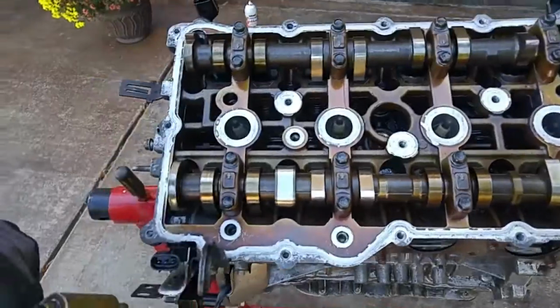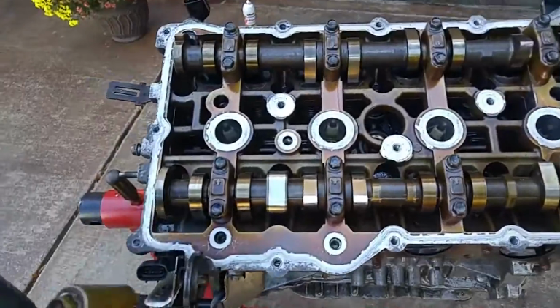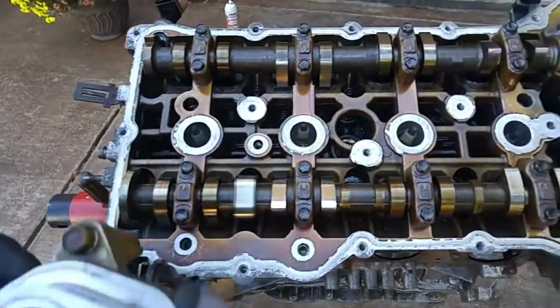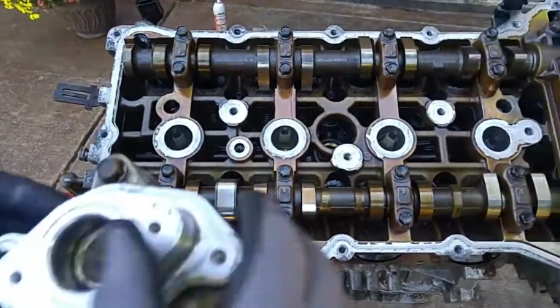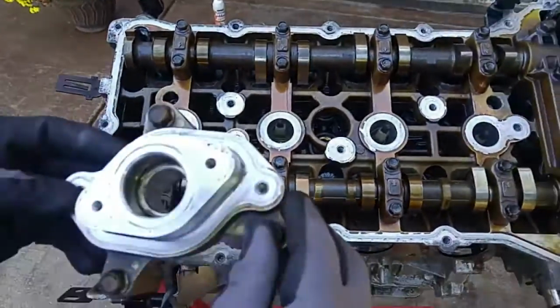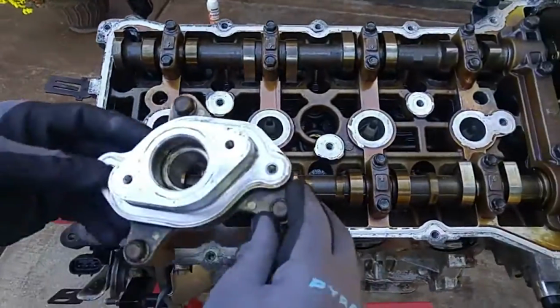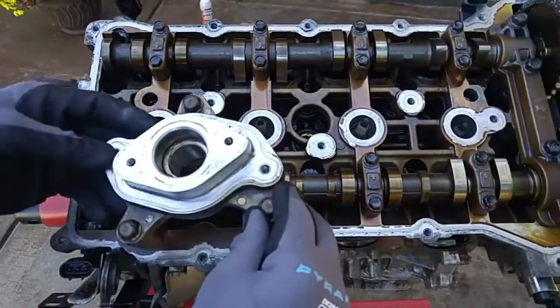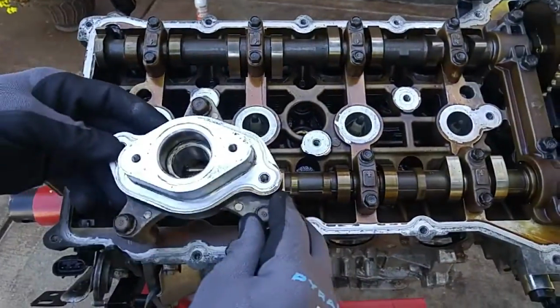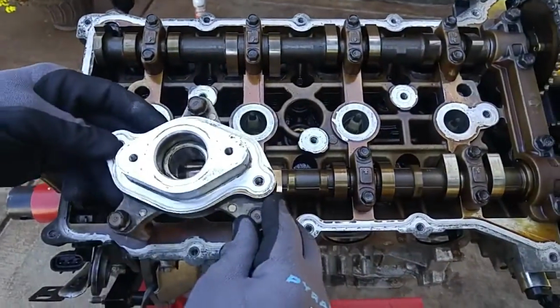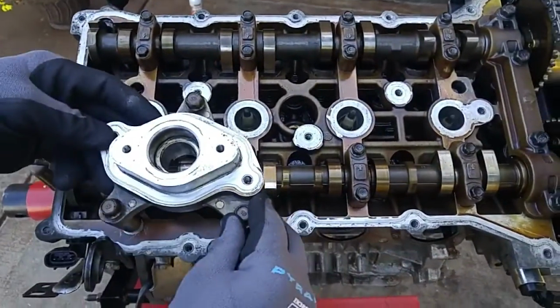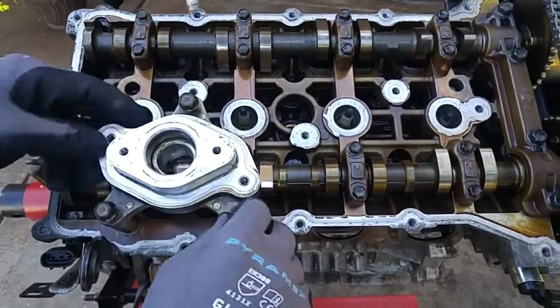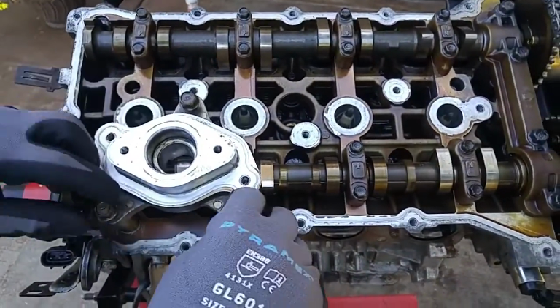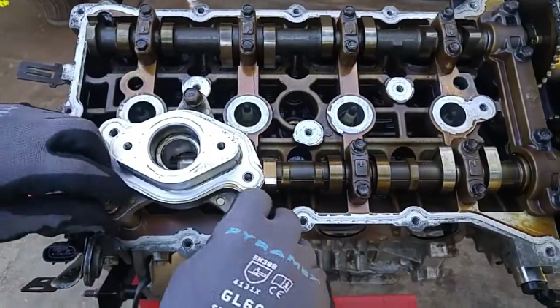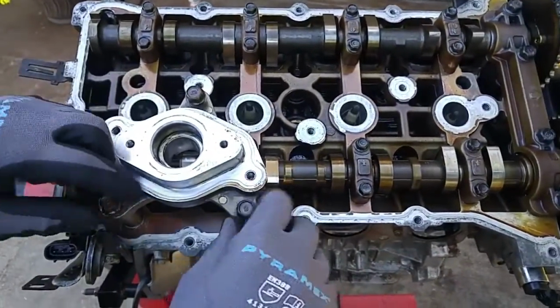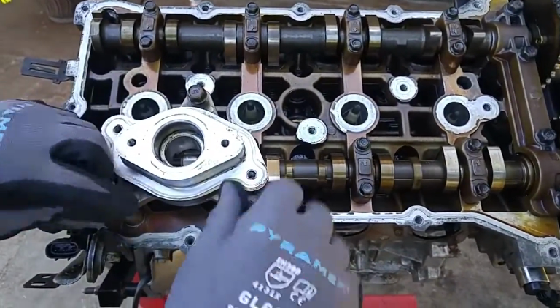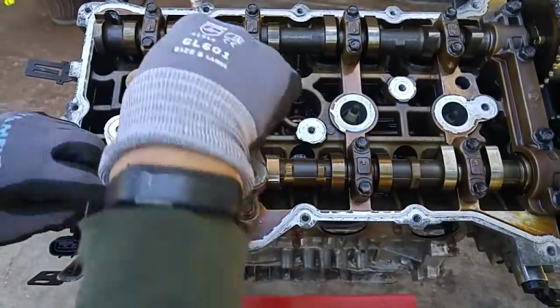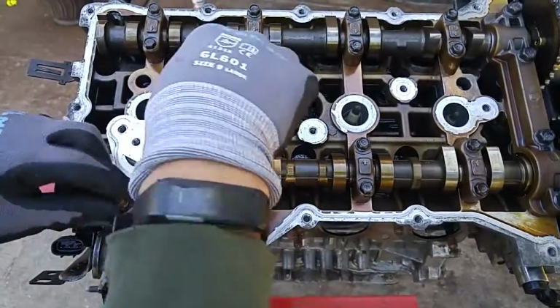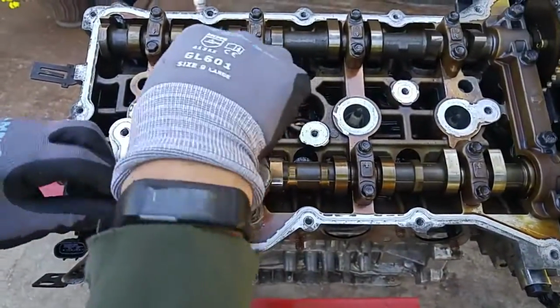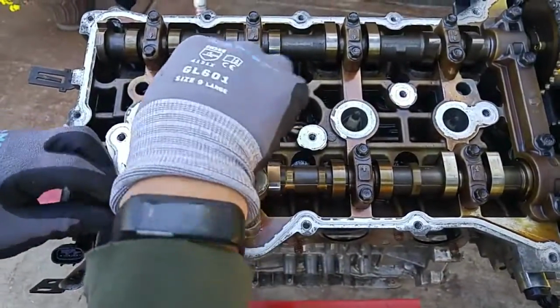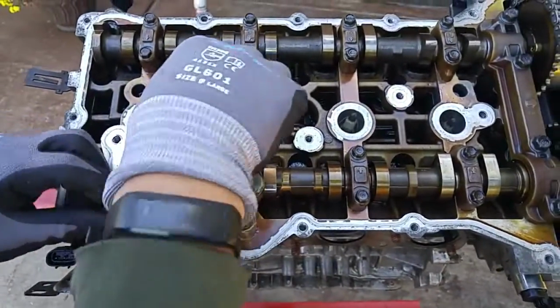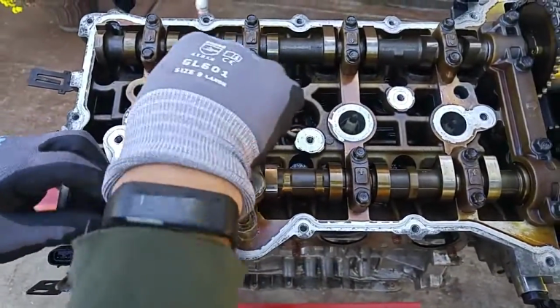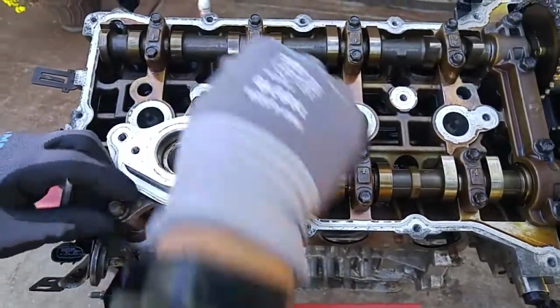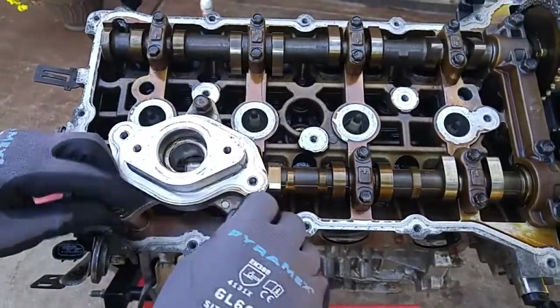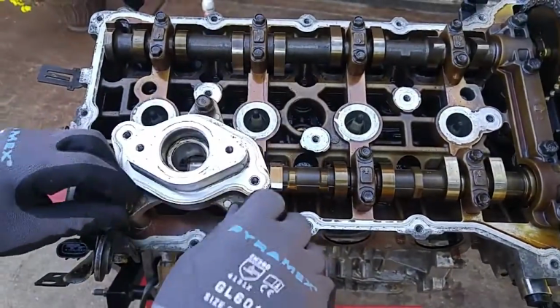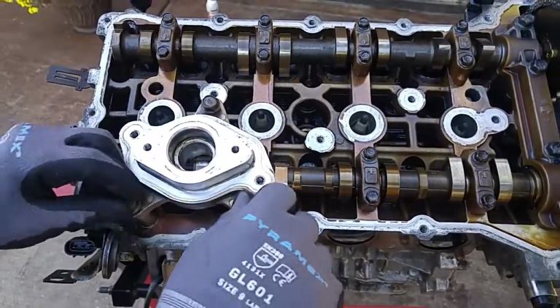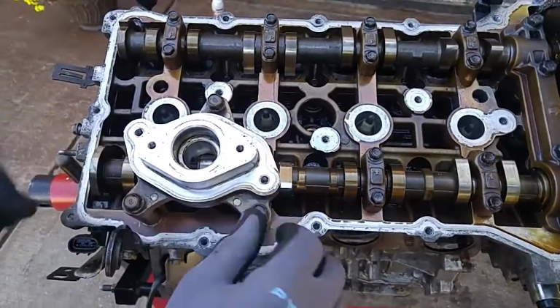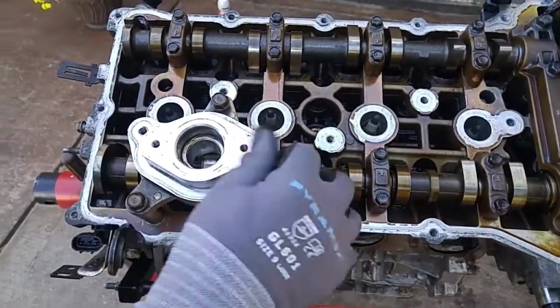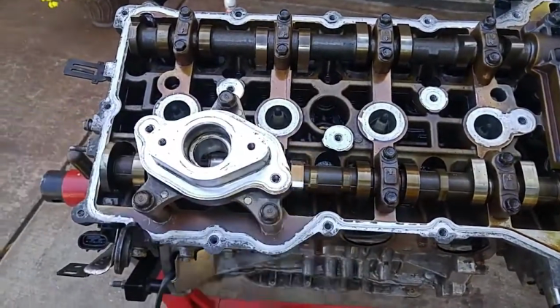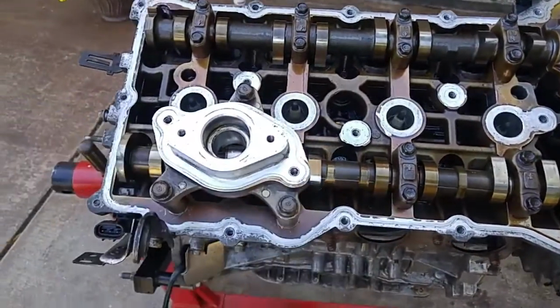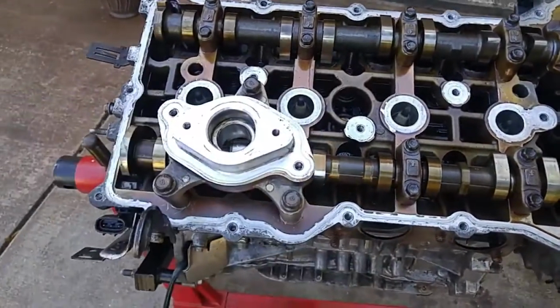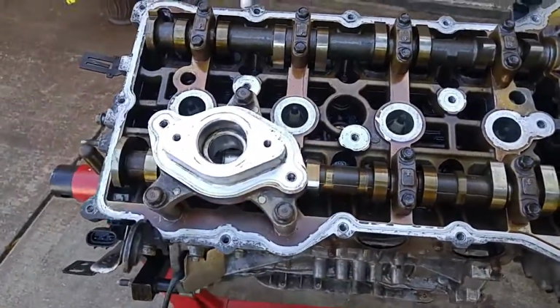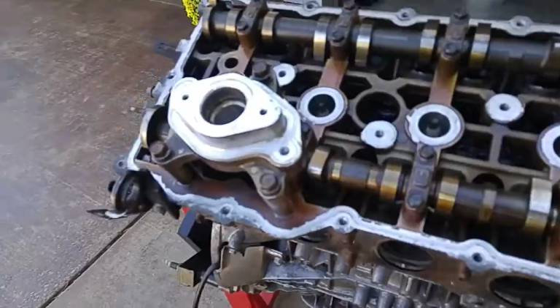Before we put on the valve cover, we've got to put on the oil pump bracket — 12 millimeter bolts.